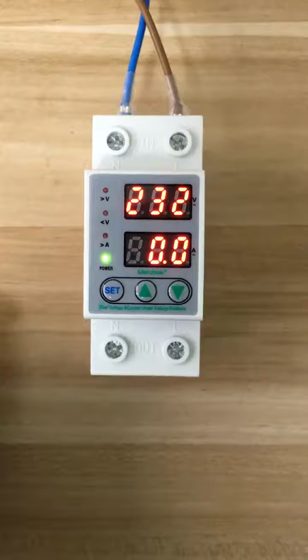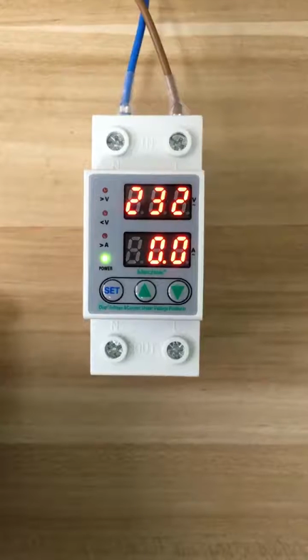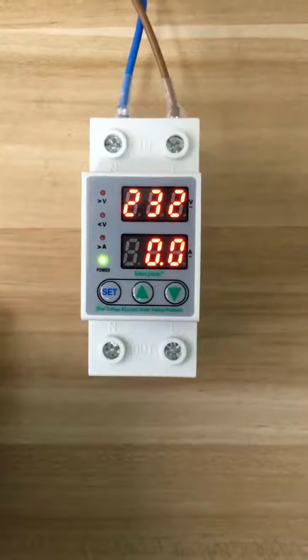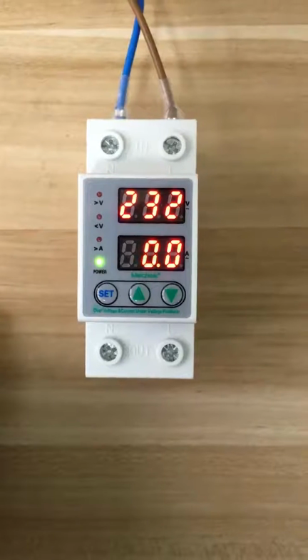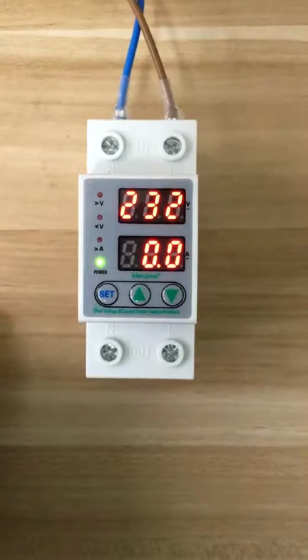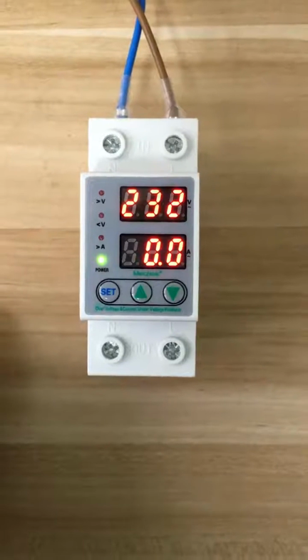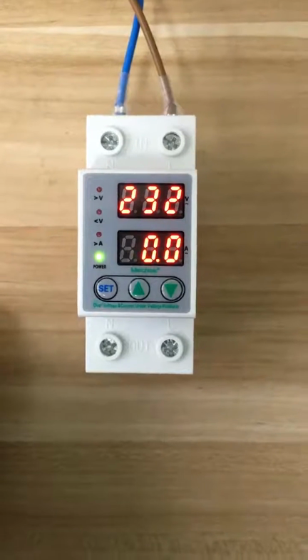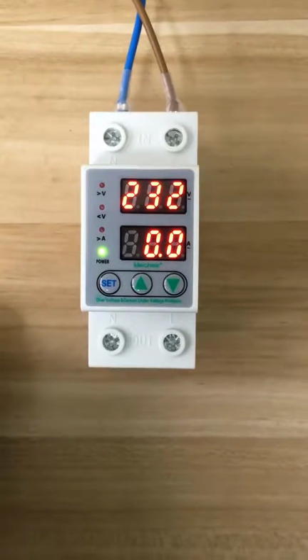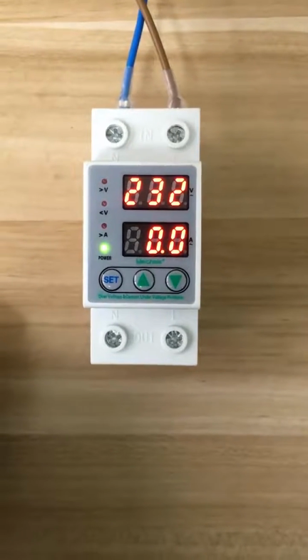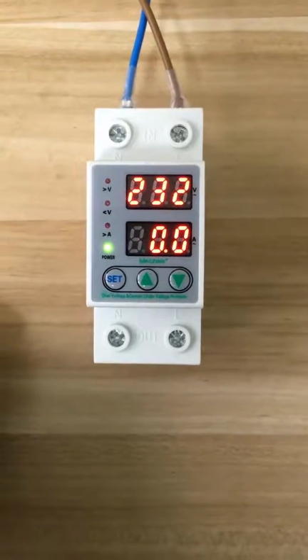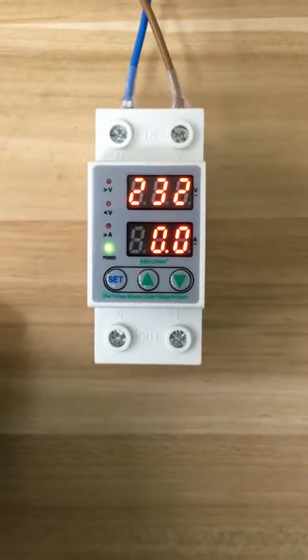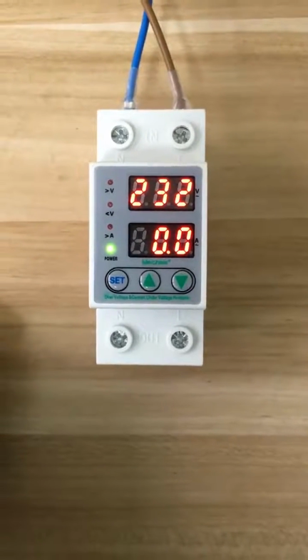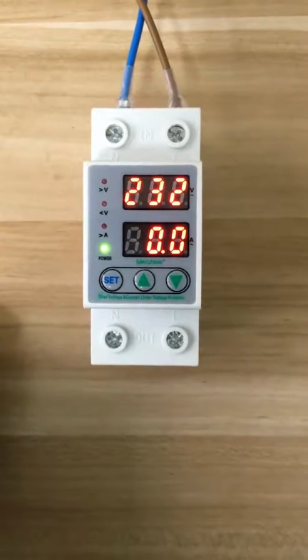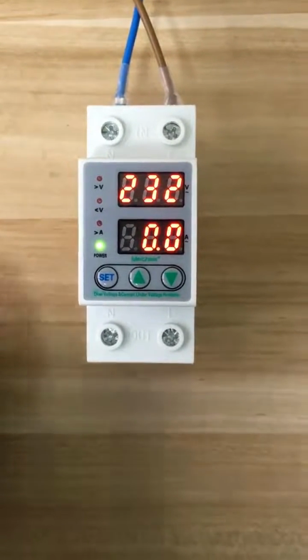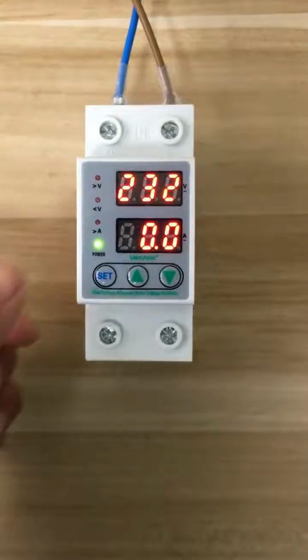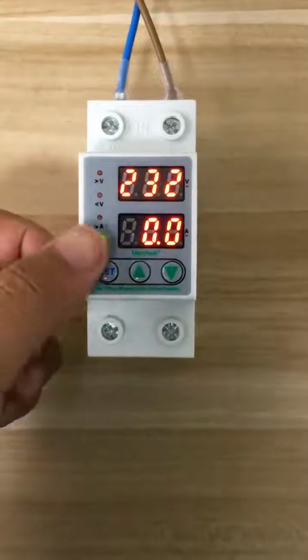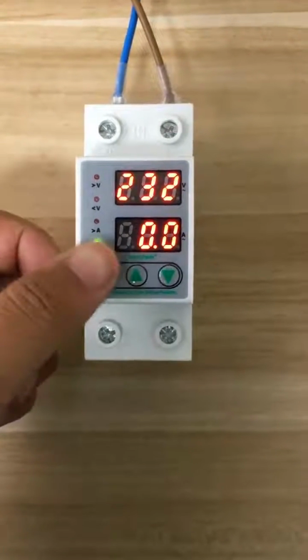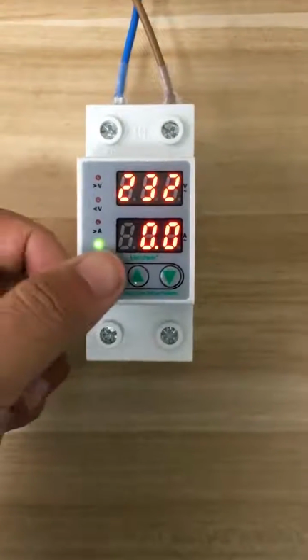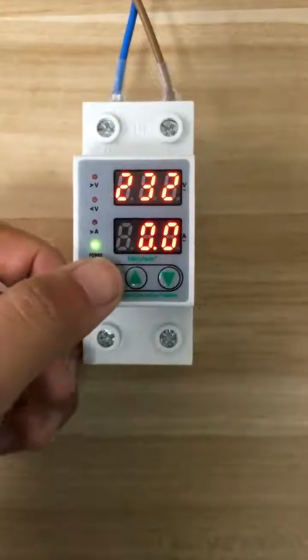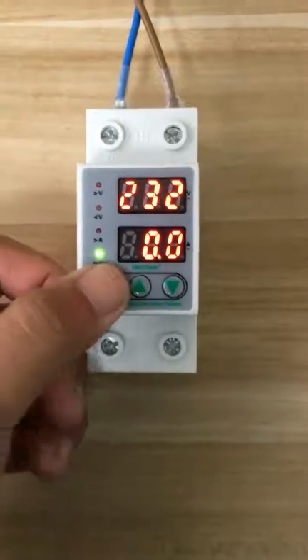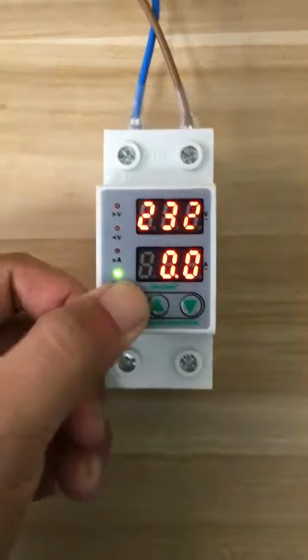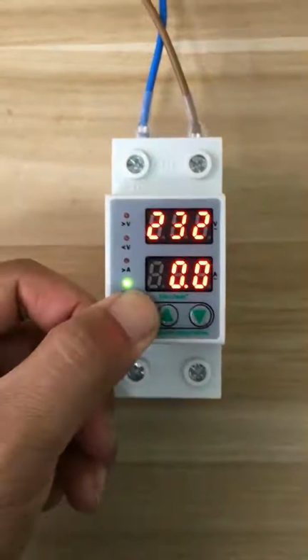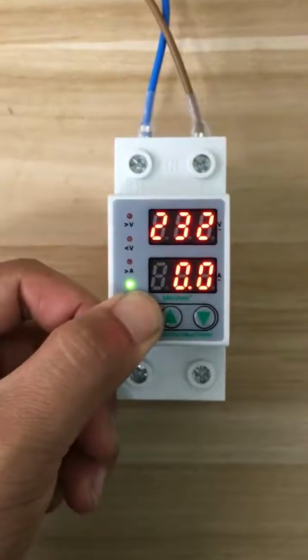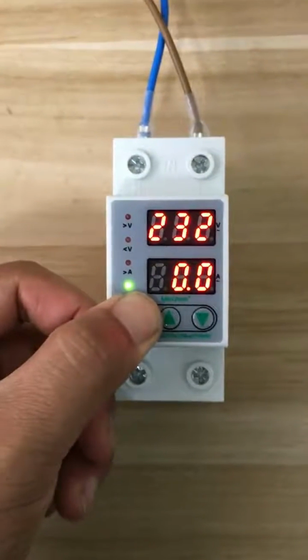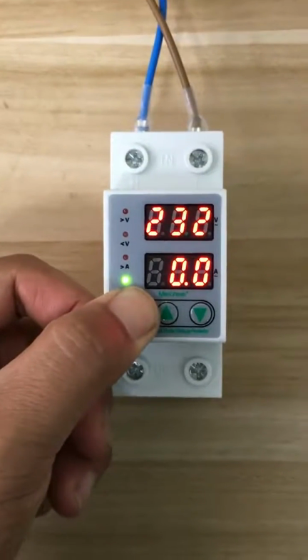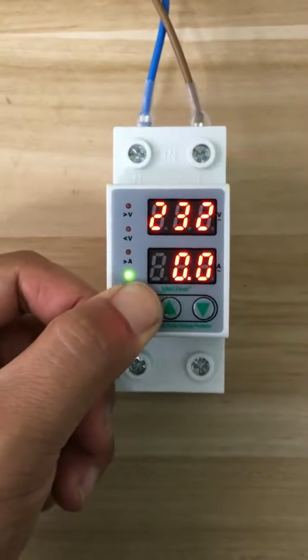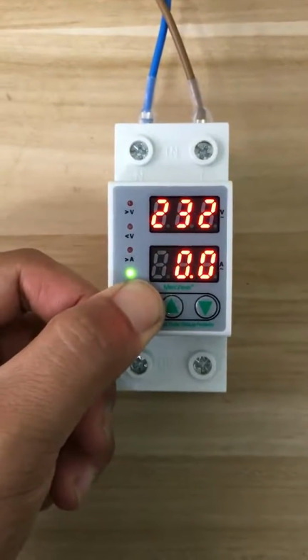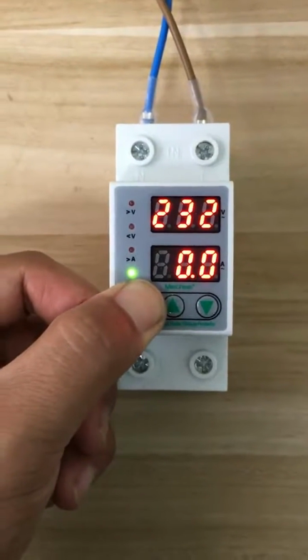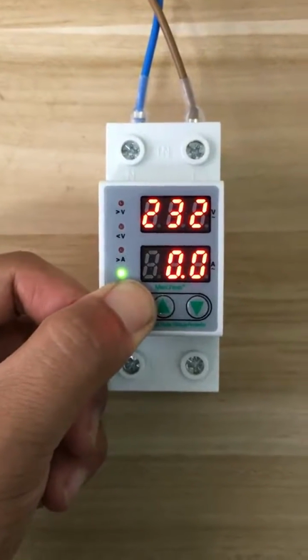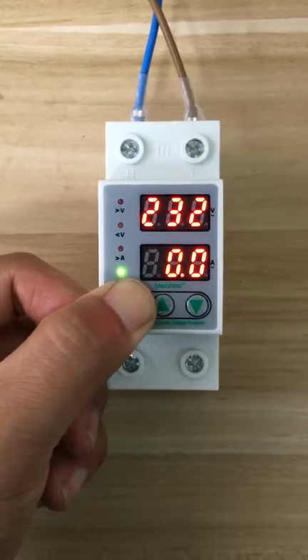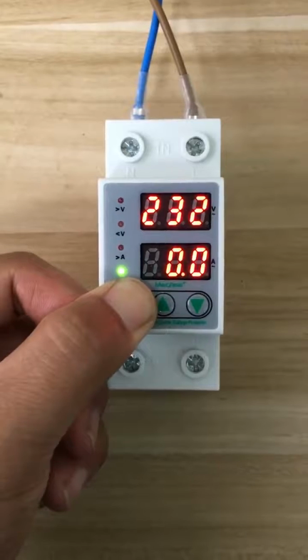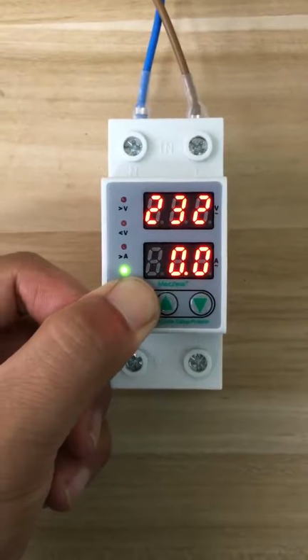Hello everyone. Now I'll teach you how to use this device. First, press set for over 3 seconds.